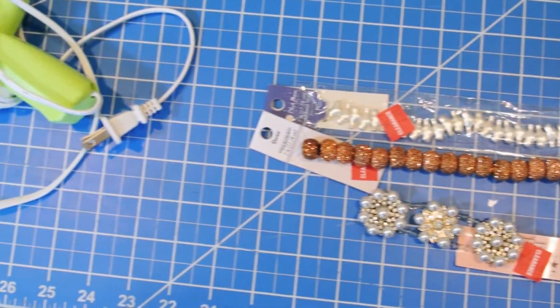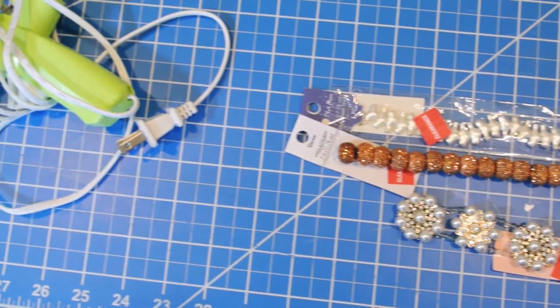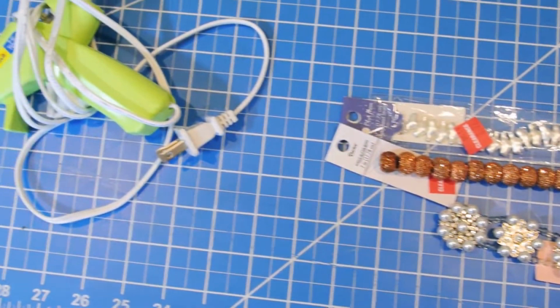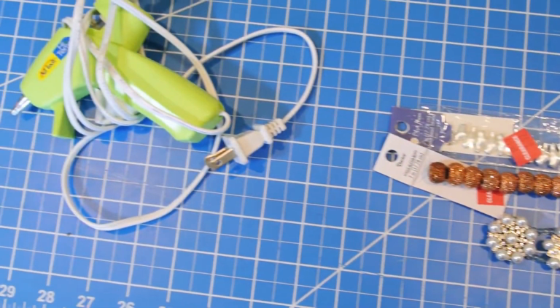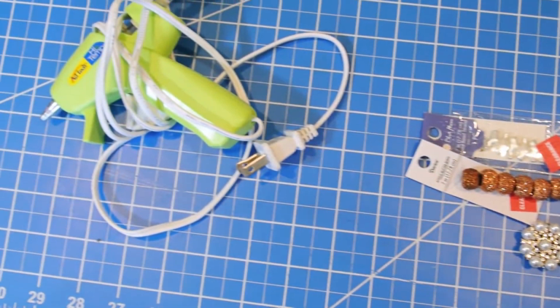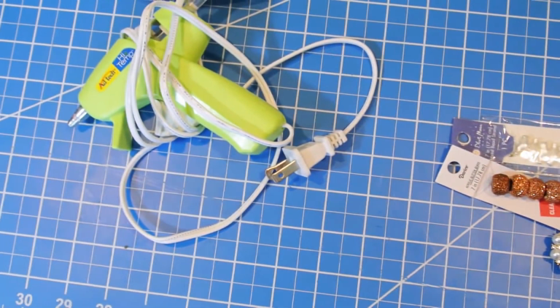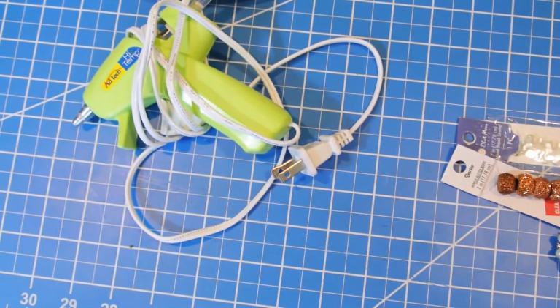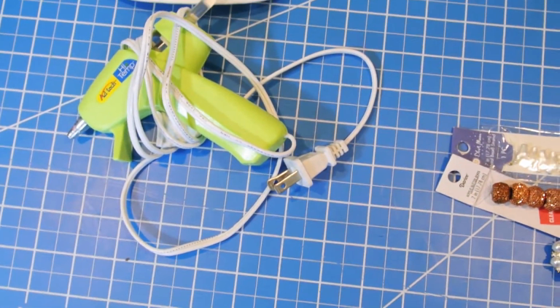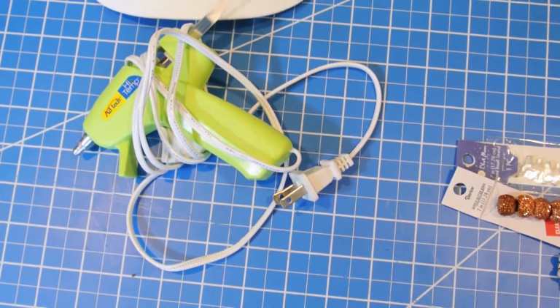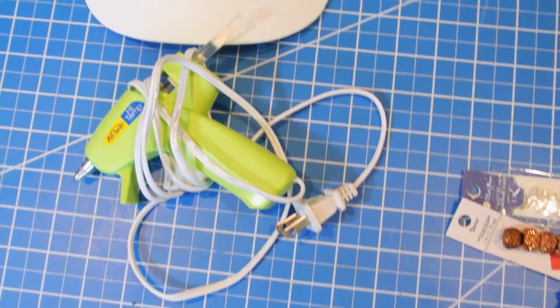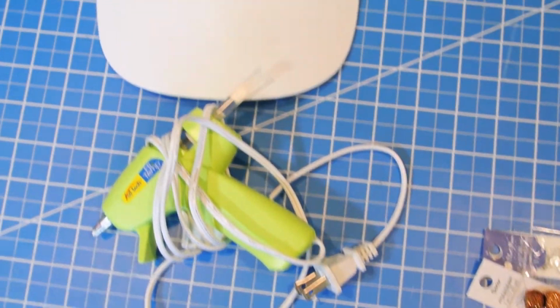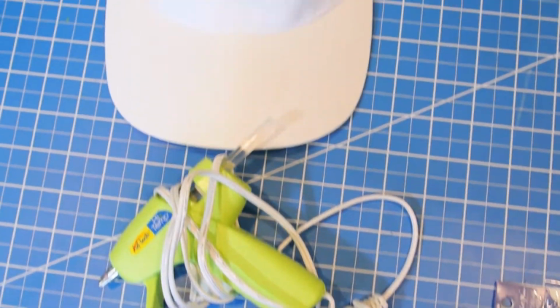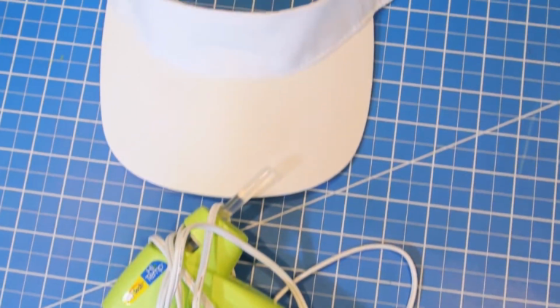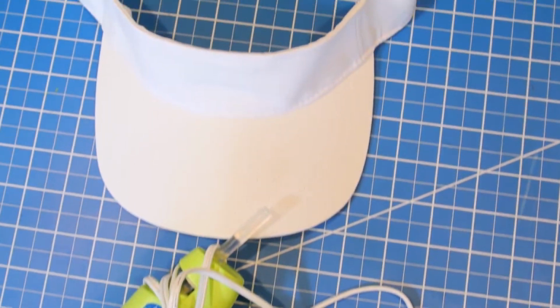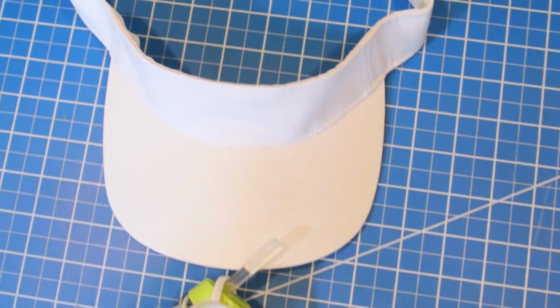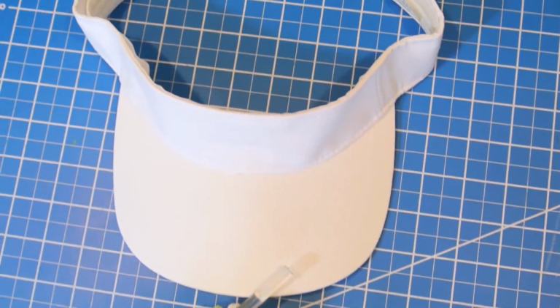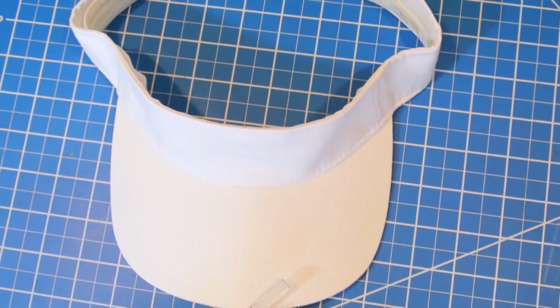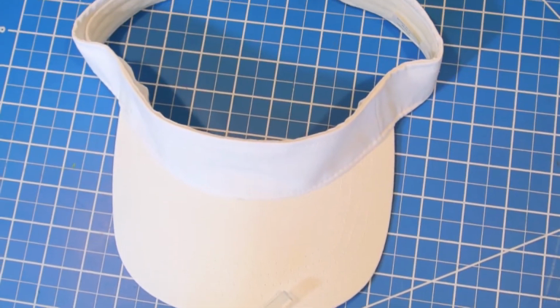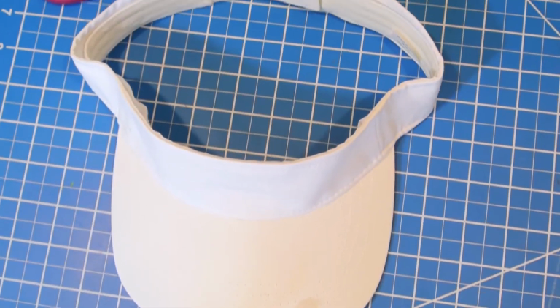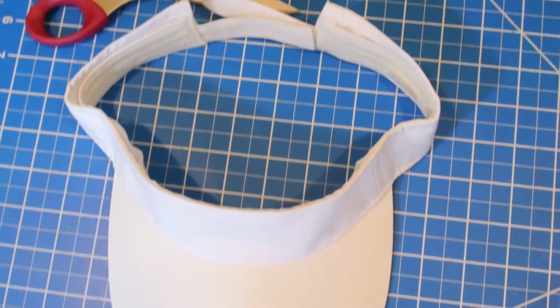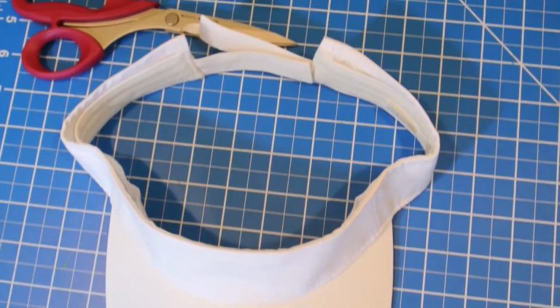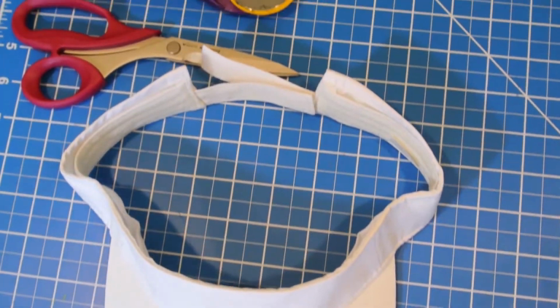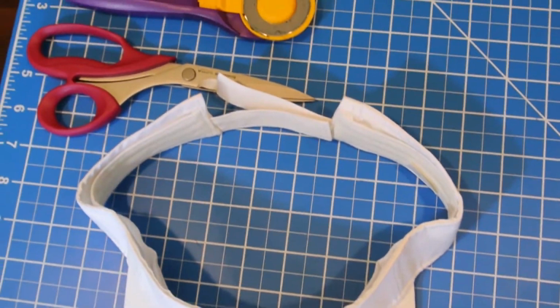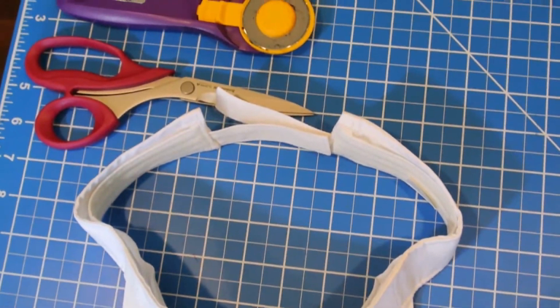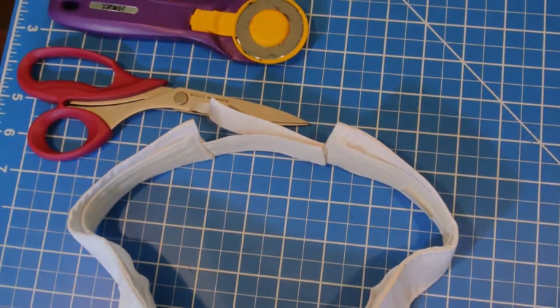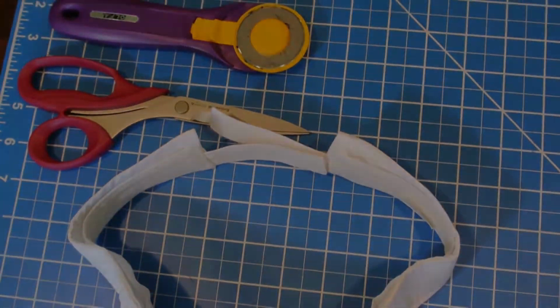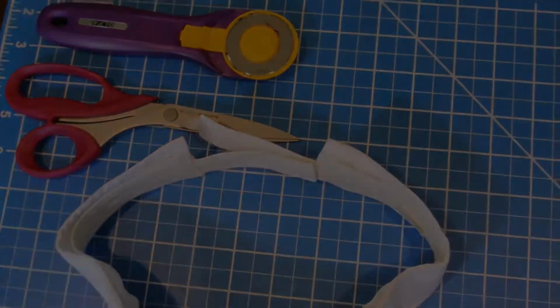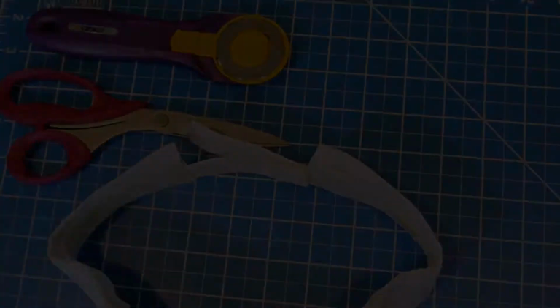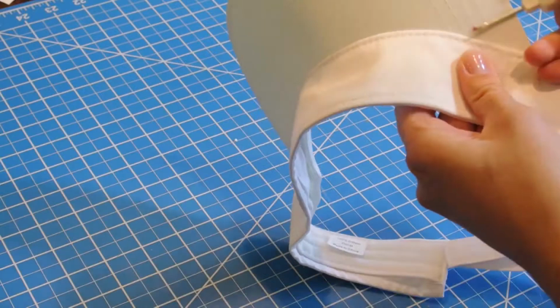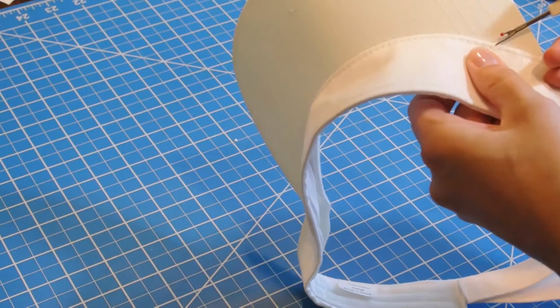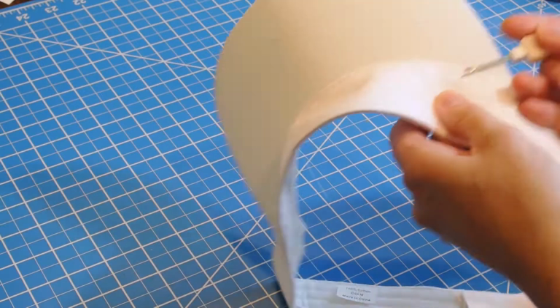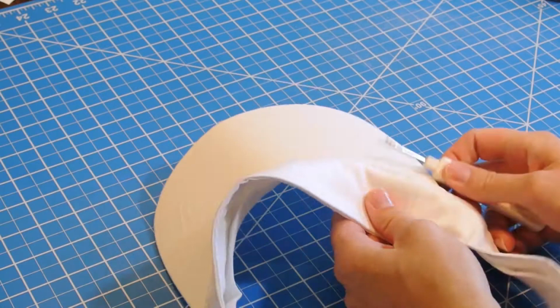The tools that you need that are standard are your hot glue gun, a visor which you can also get at Joann's, and some cutting tools.